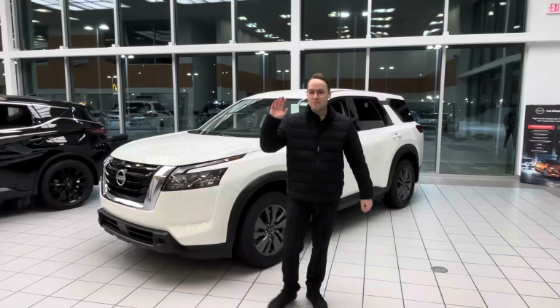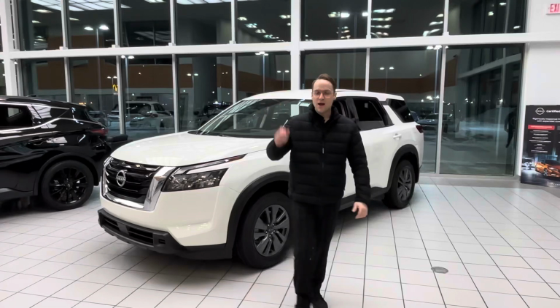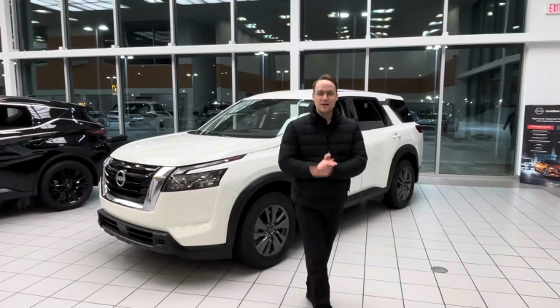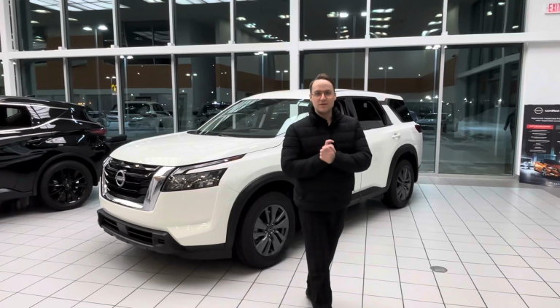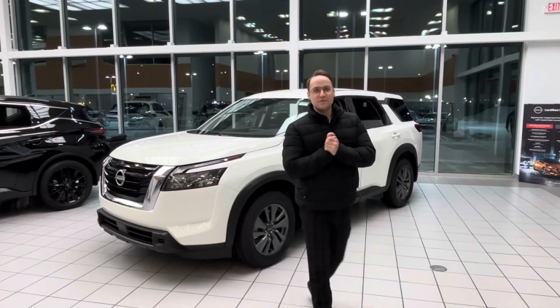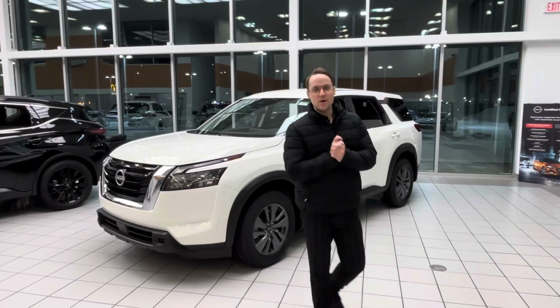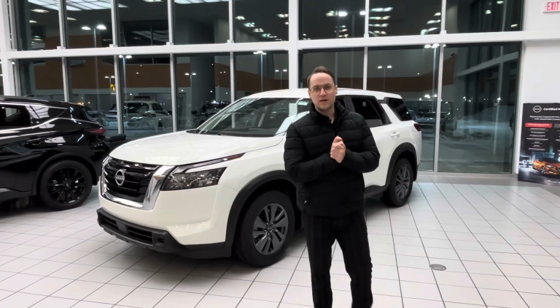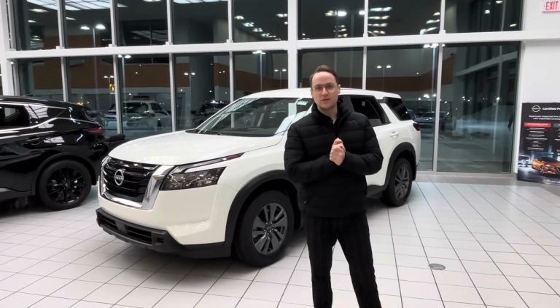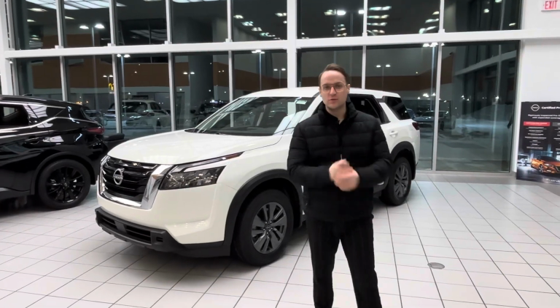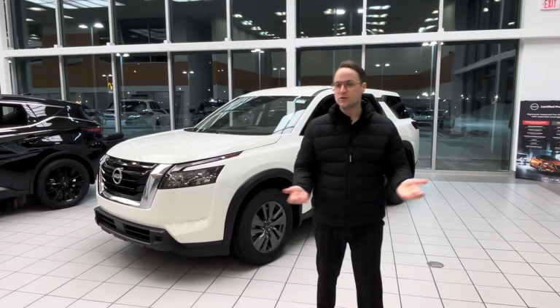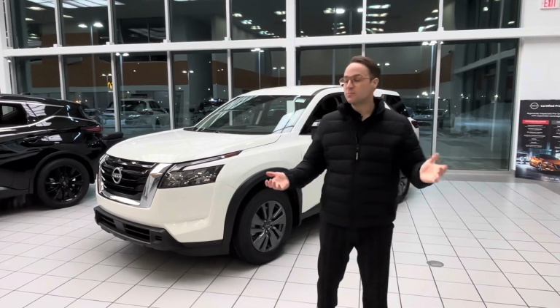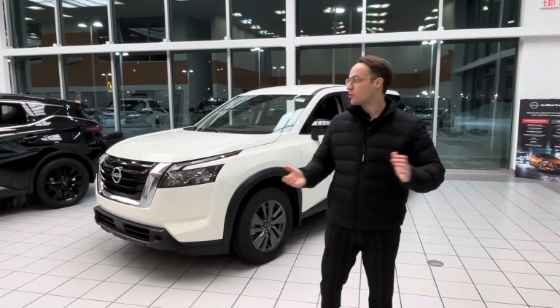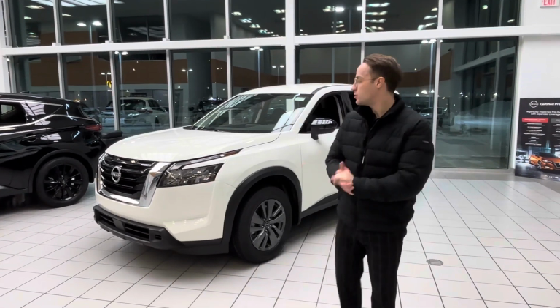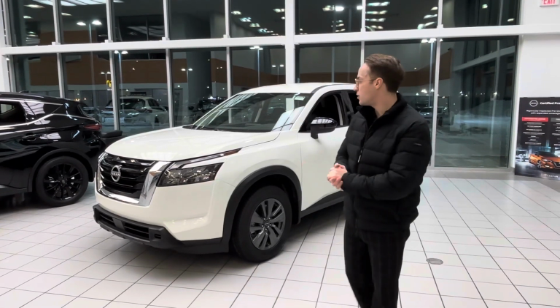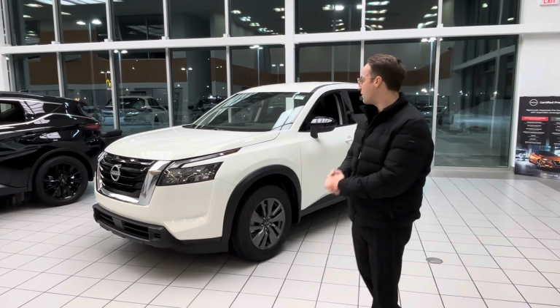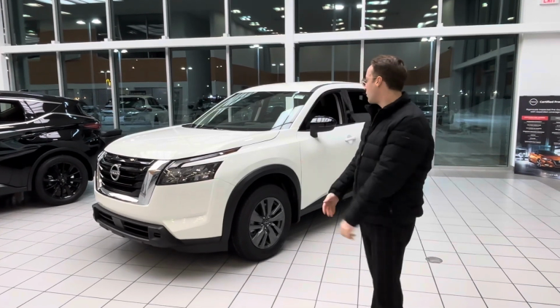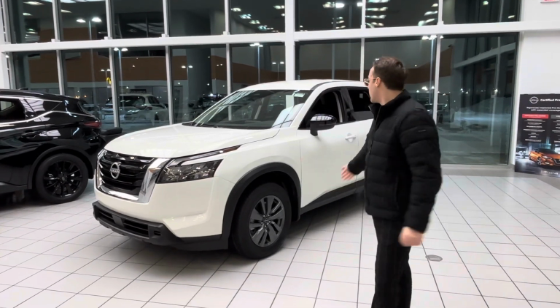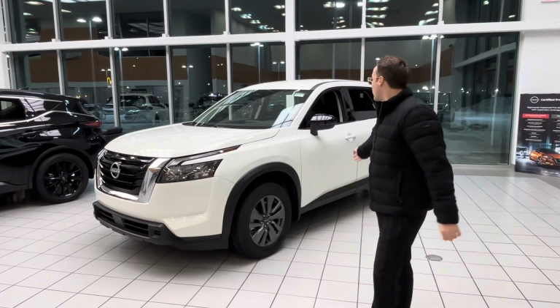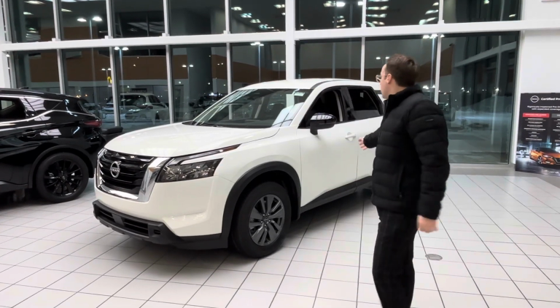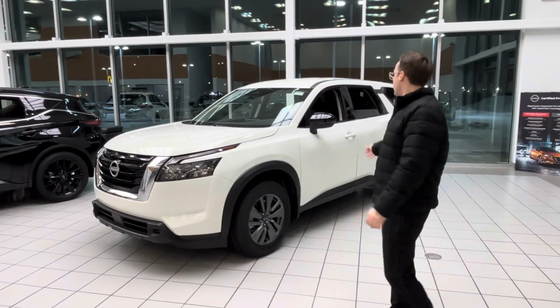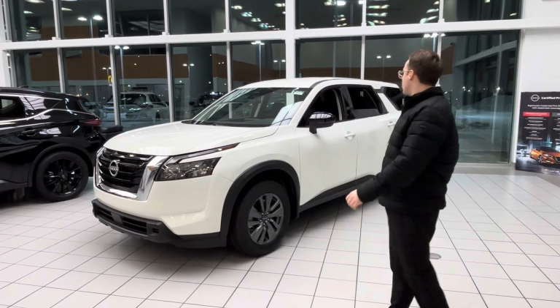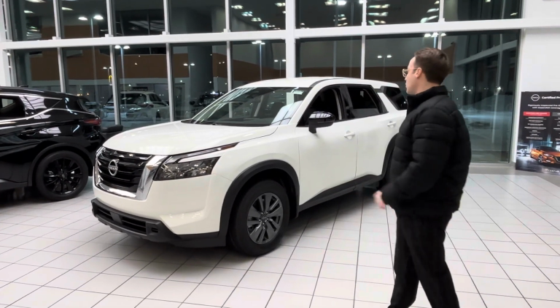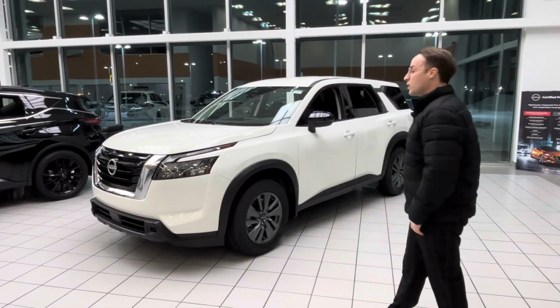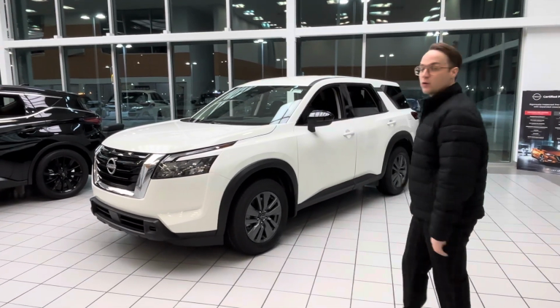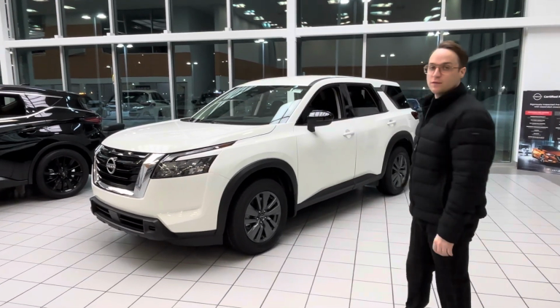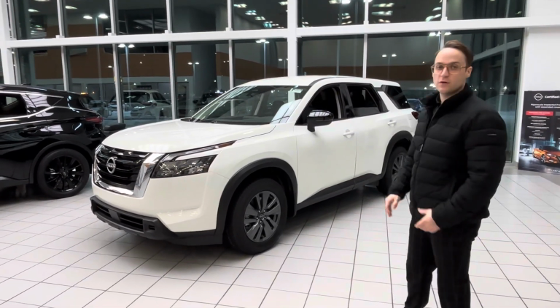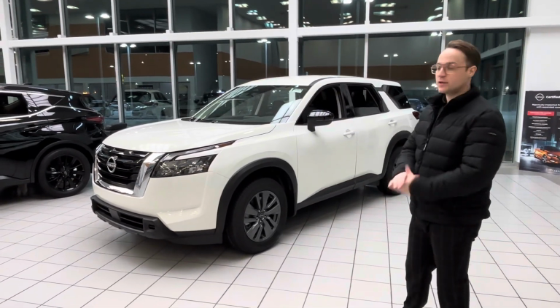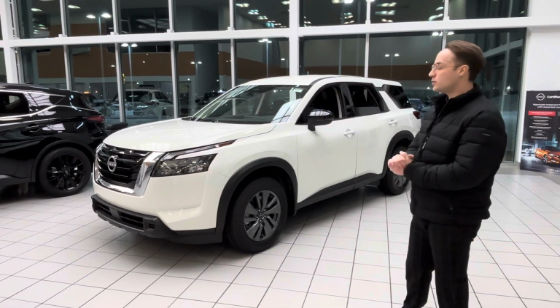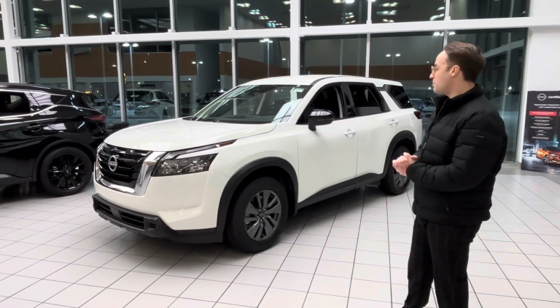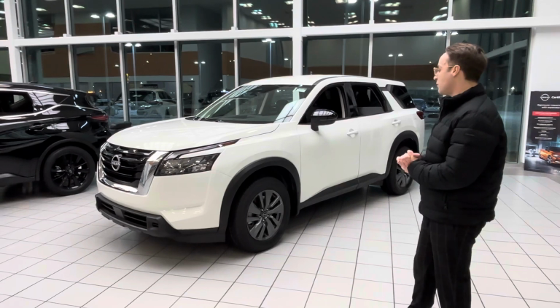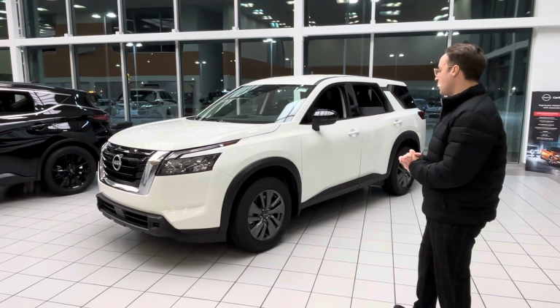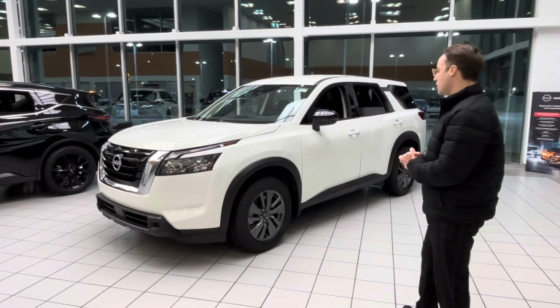Brandy, Devin here from LA Nissan. We just spoke to each other on the phone. Here is the 2024 Nissan Pathfinder.